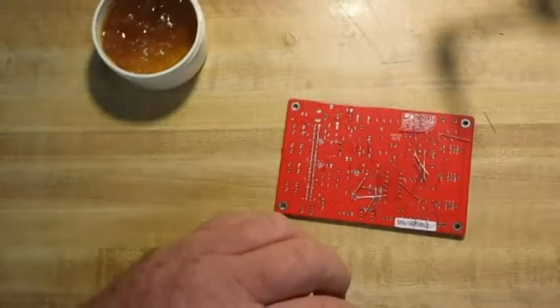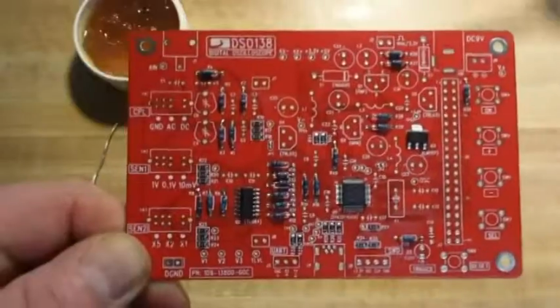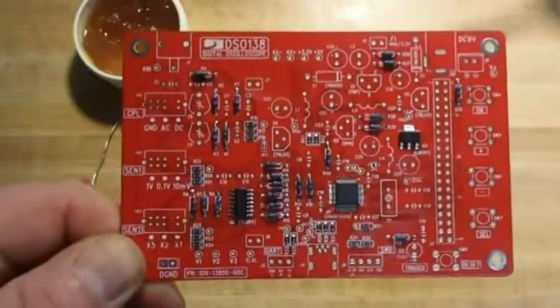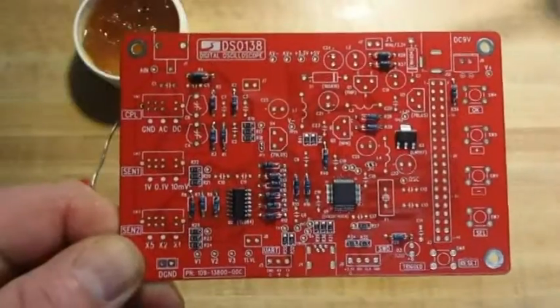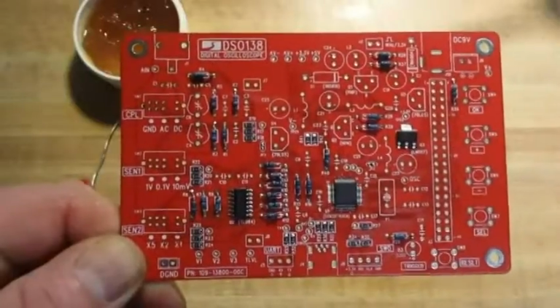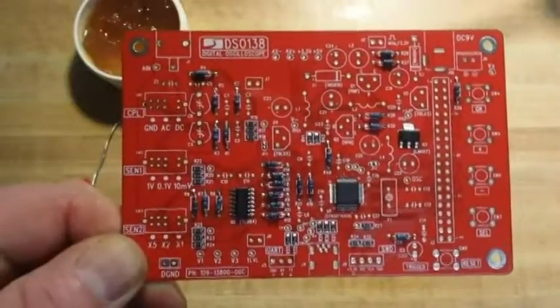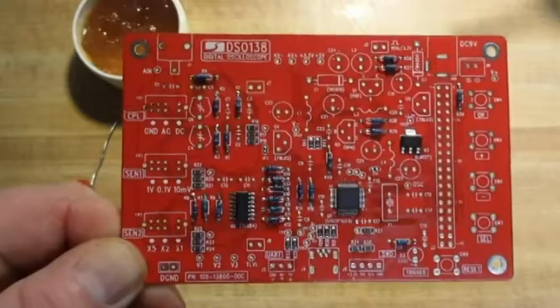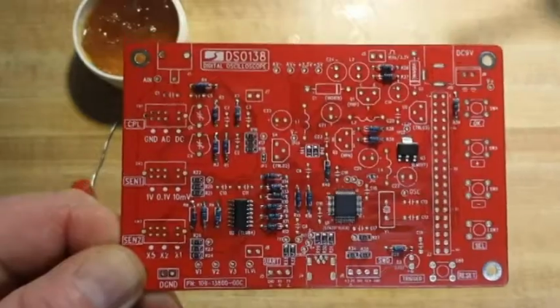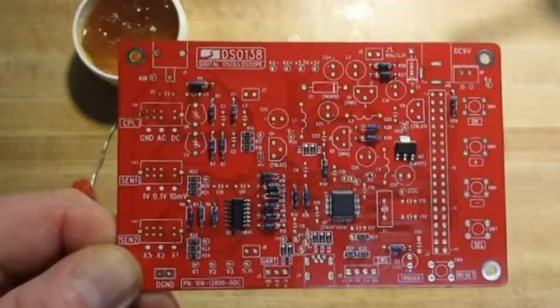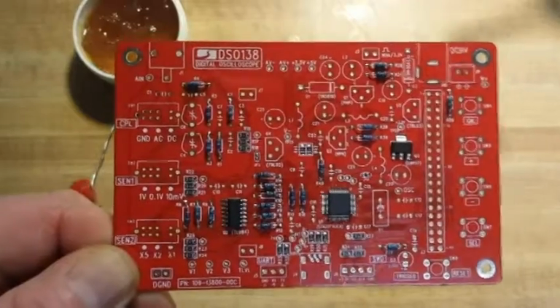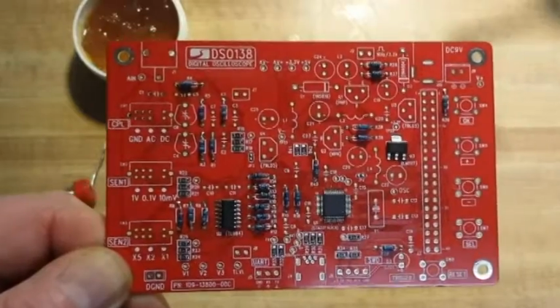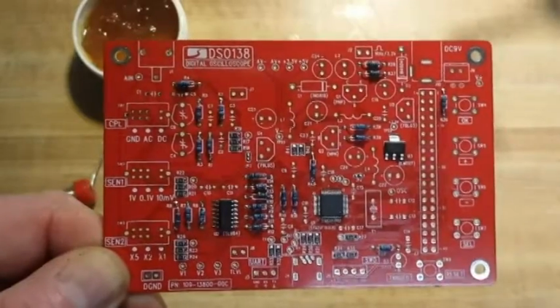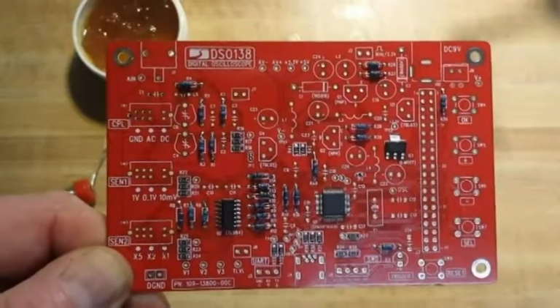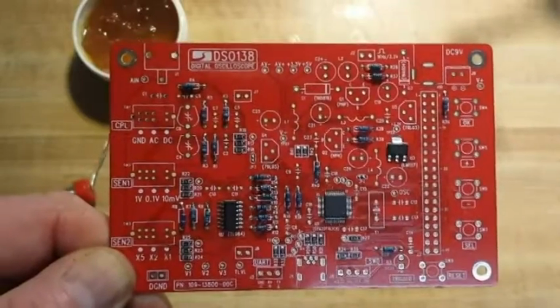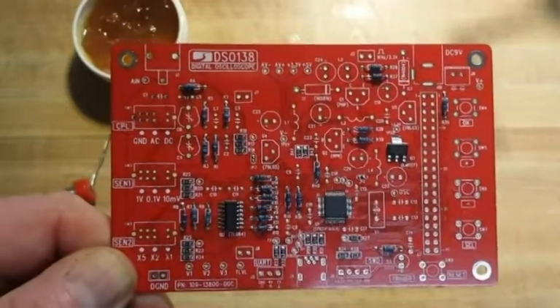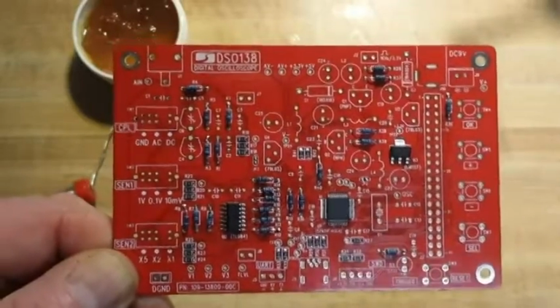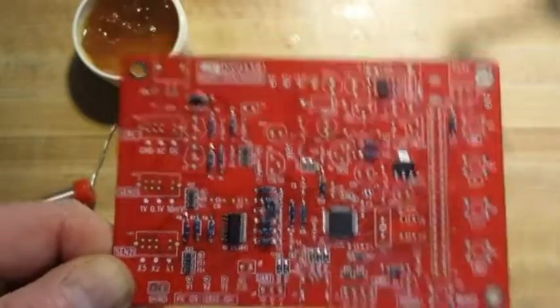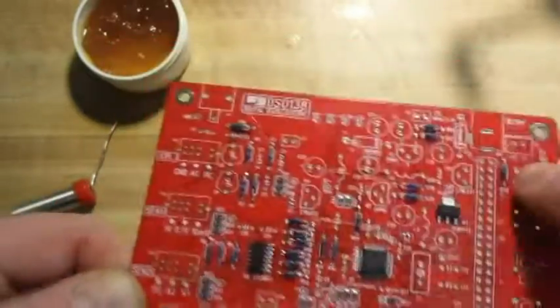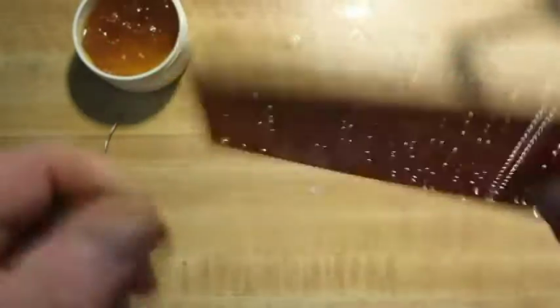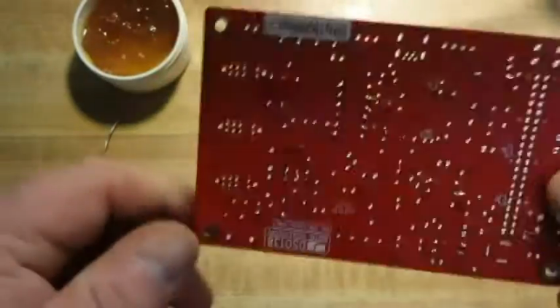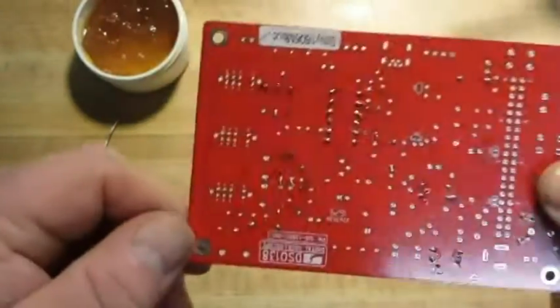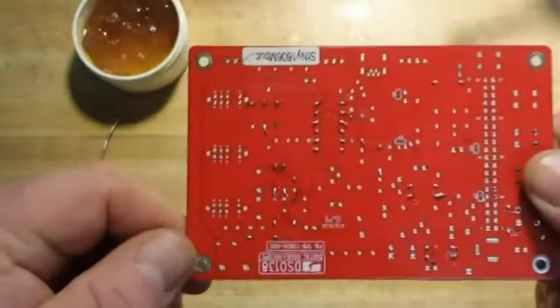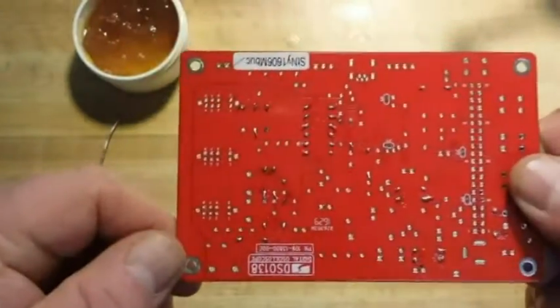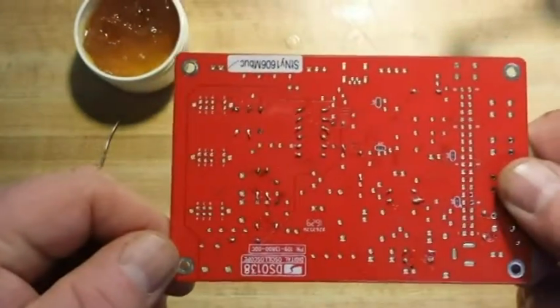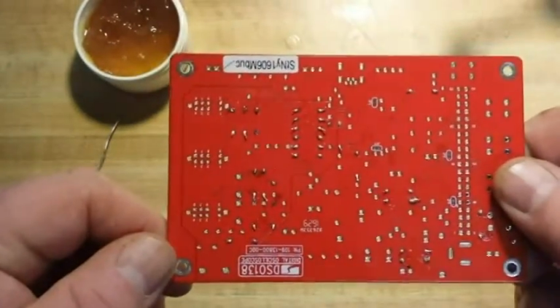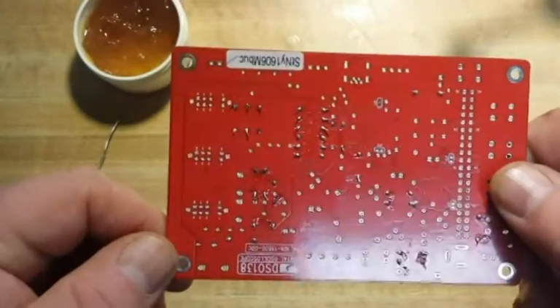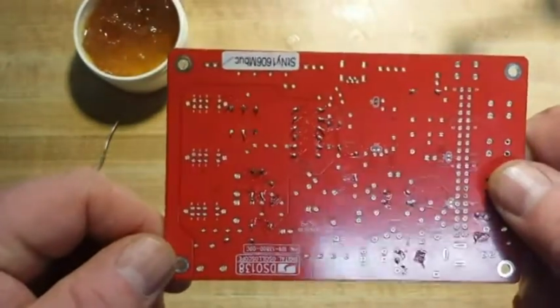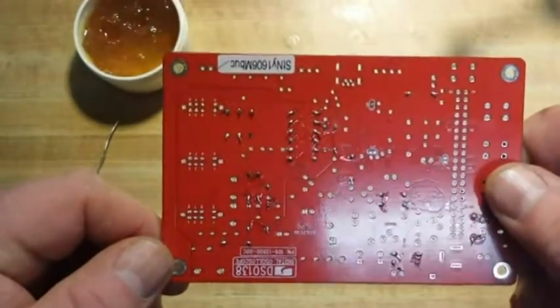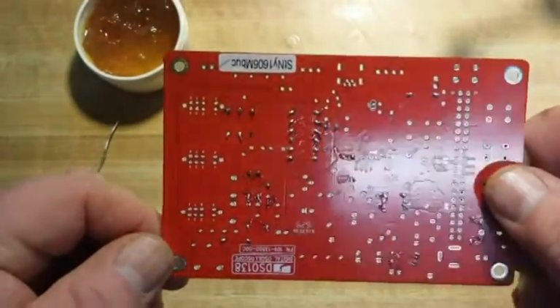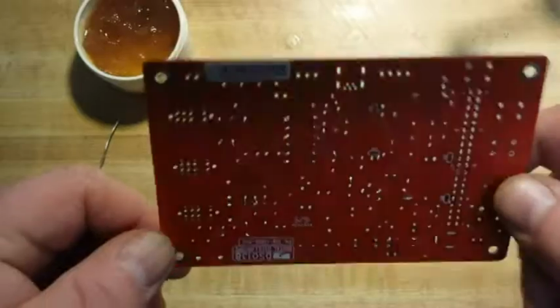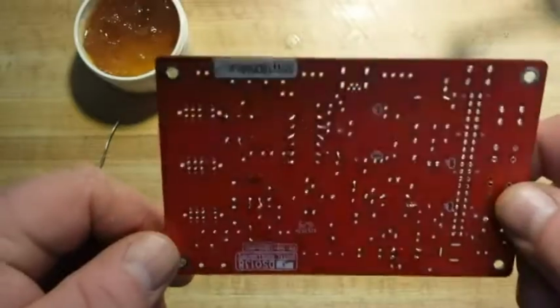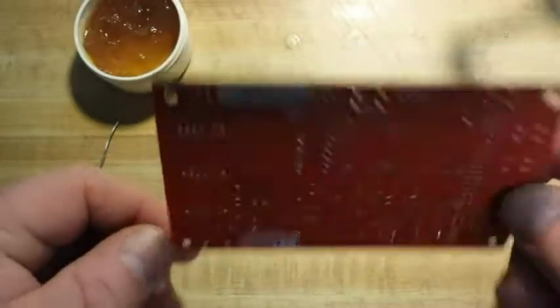Alright, the resistors are all soldered in — quite the task, those tiles are very tiny.